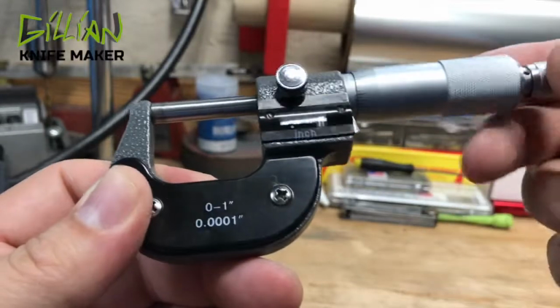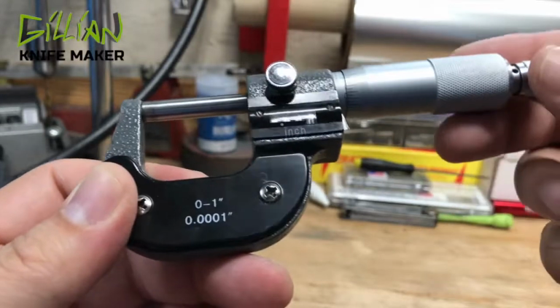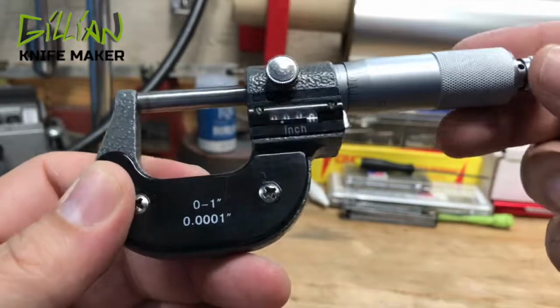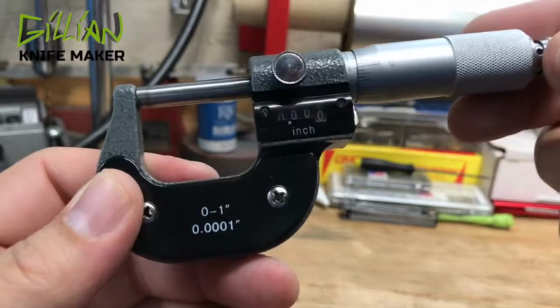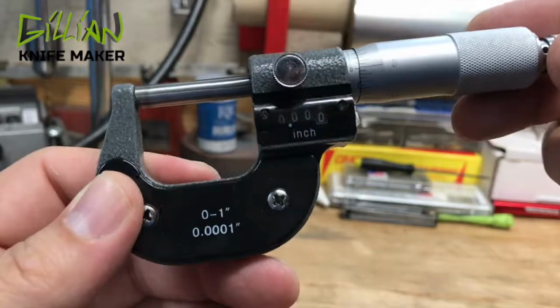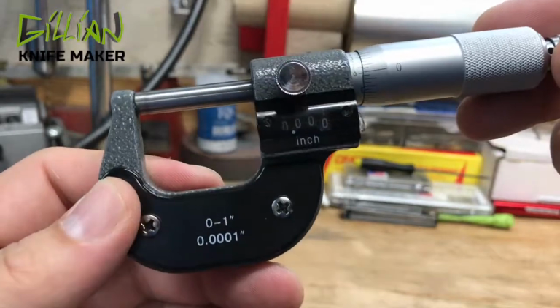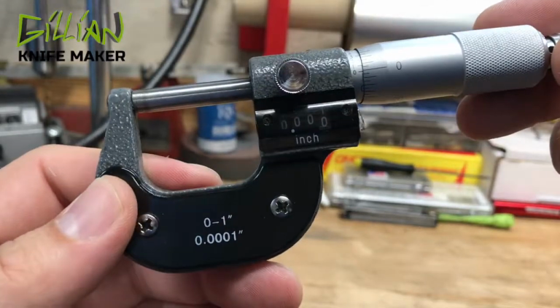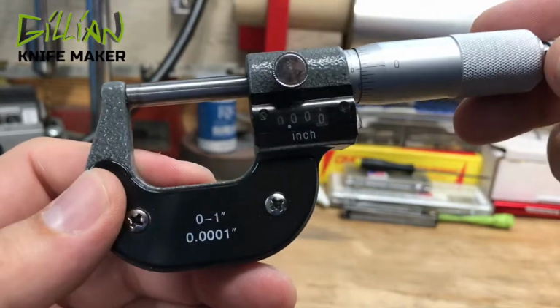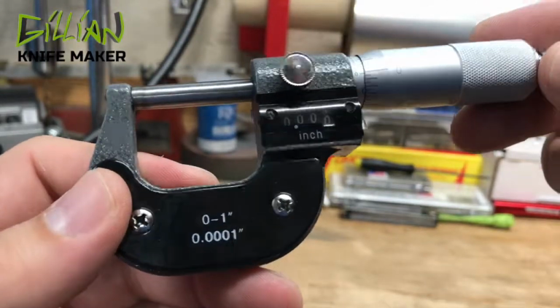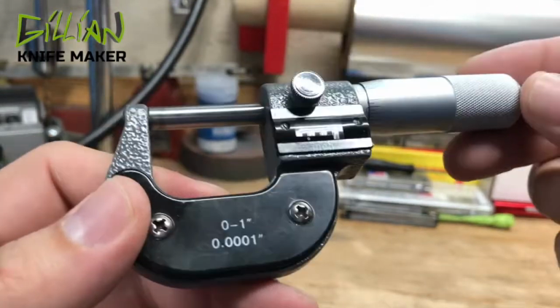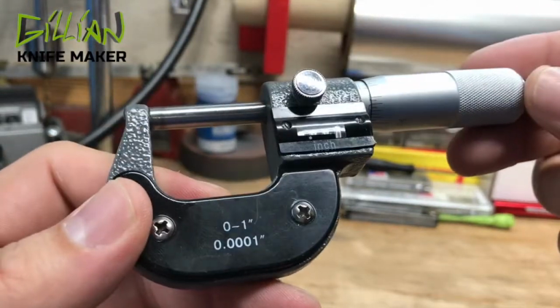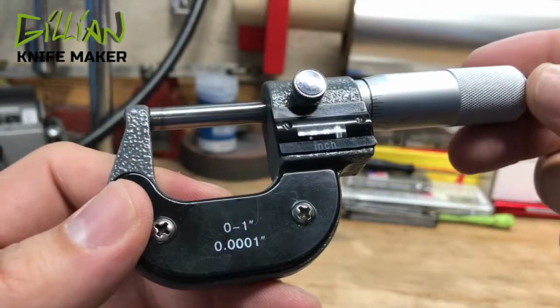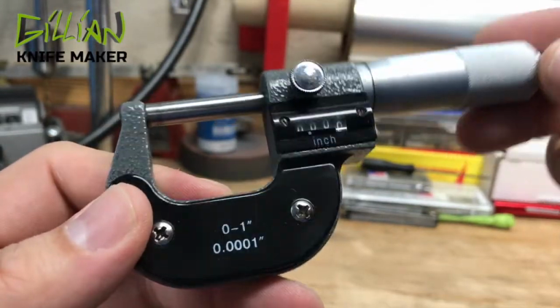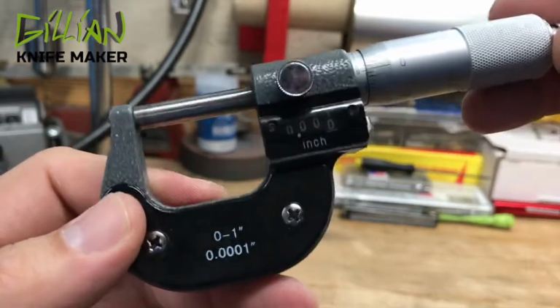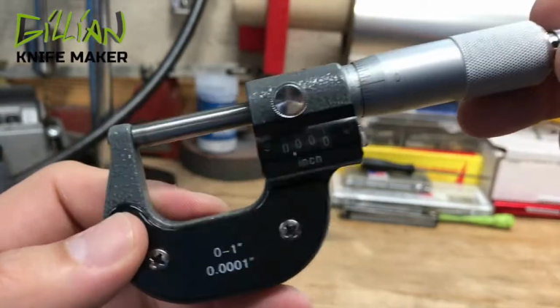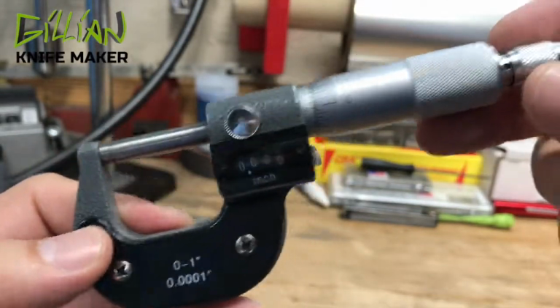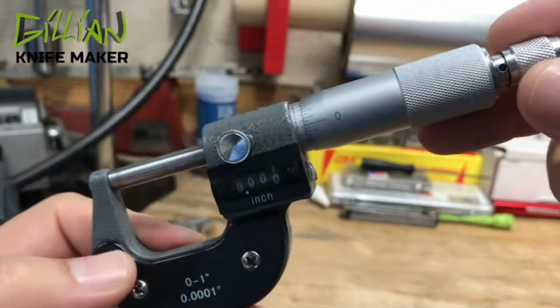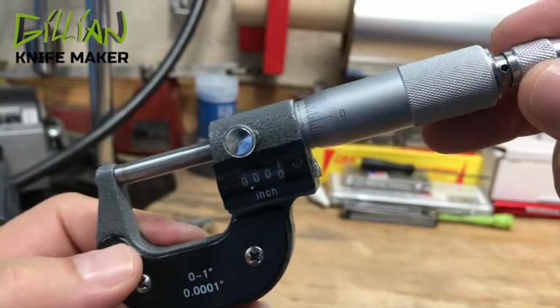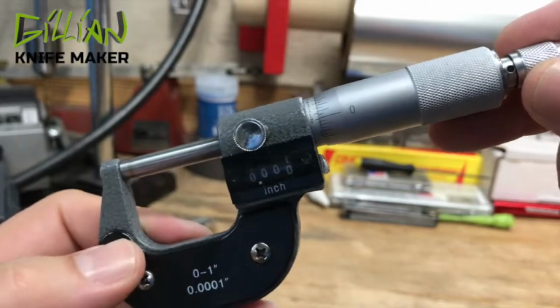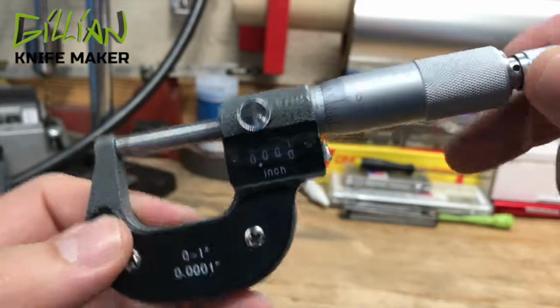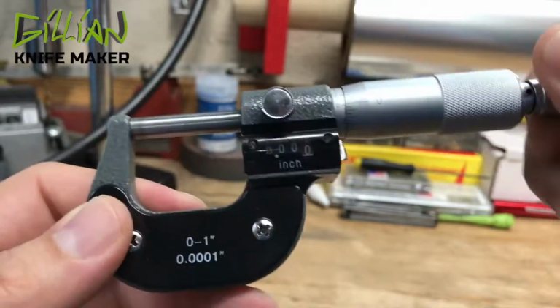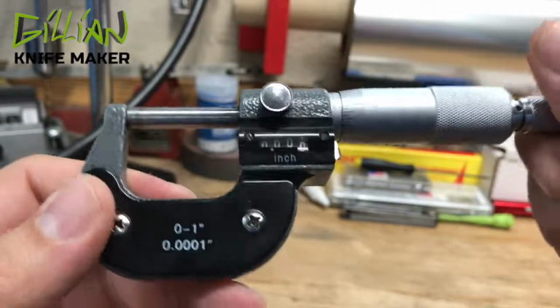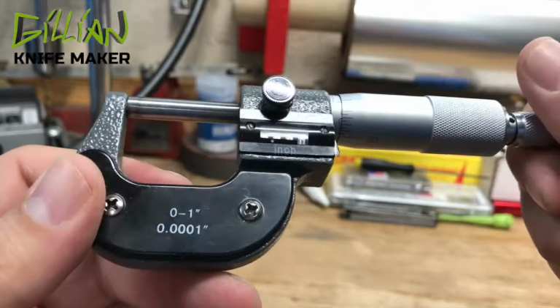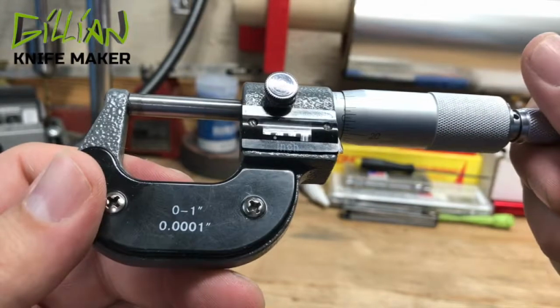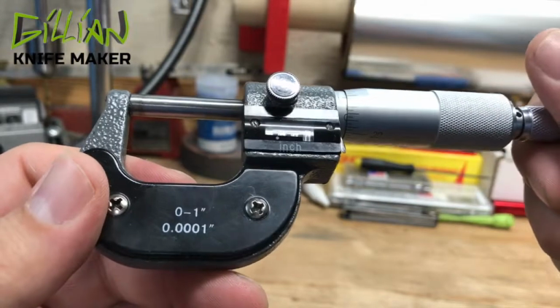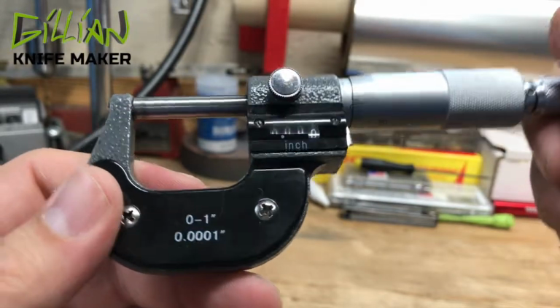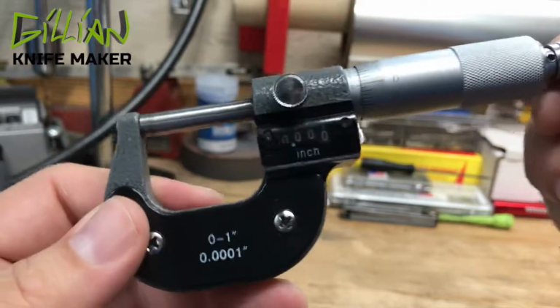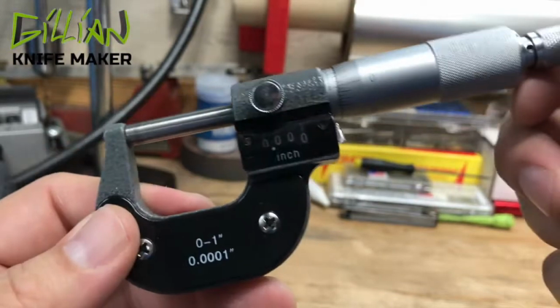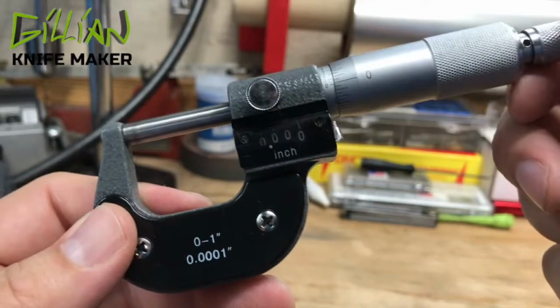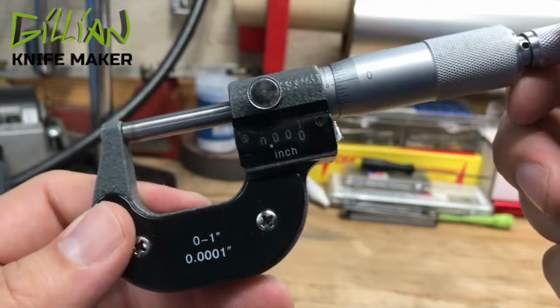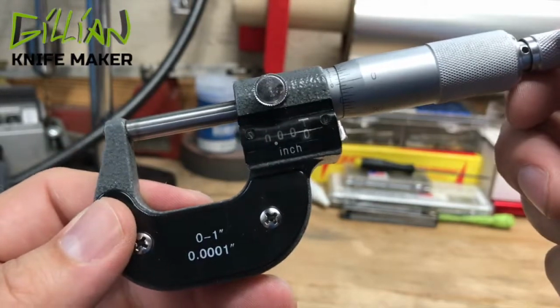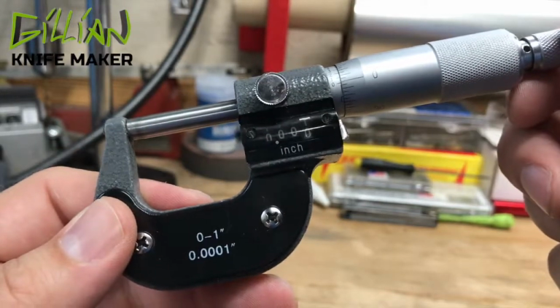This tools for knife making video is on the micrometer — how to use it, how to read it. That's what we're going to cover in this video.